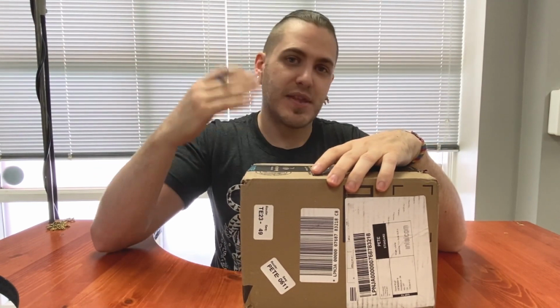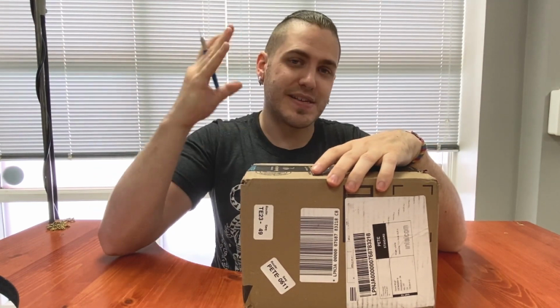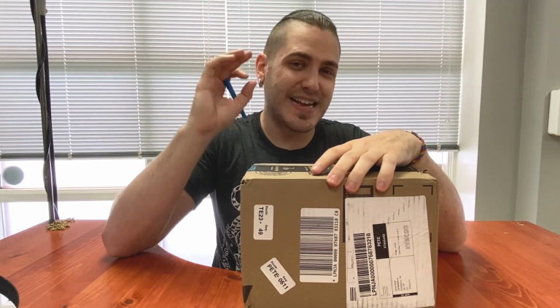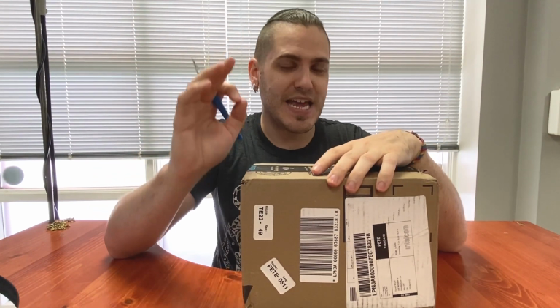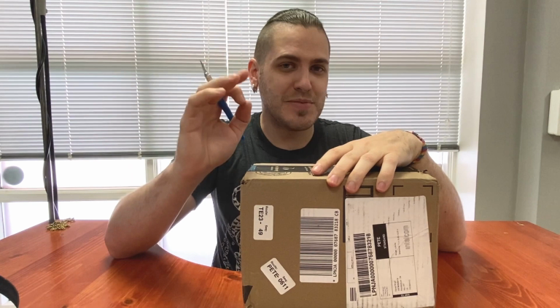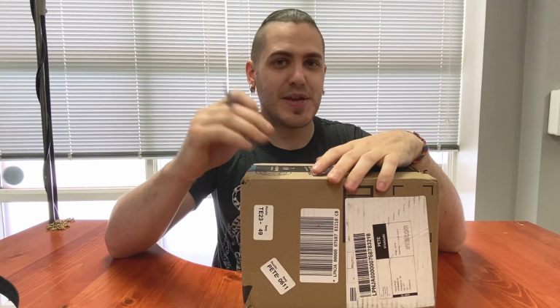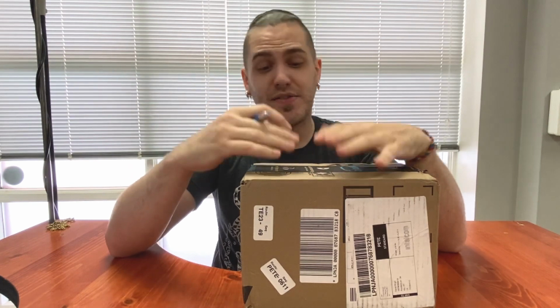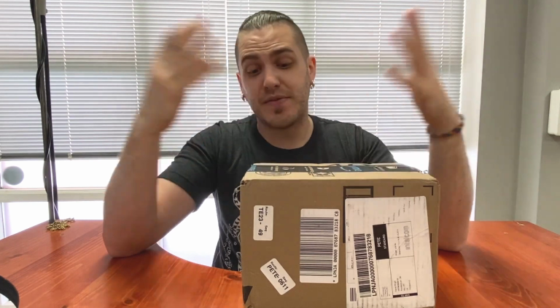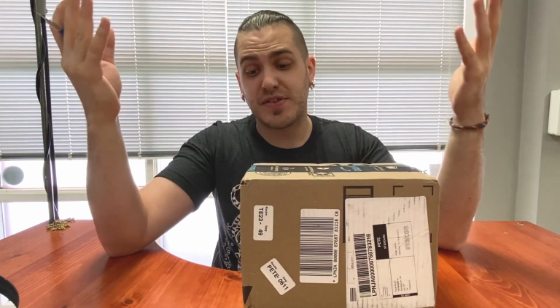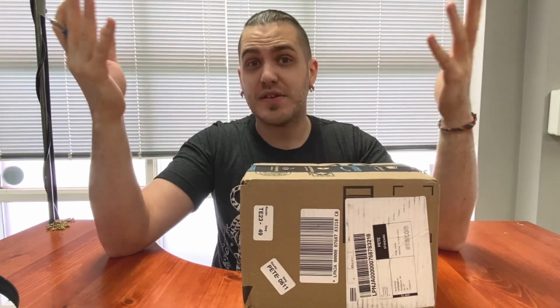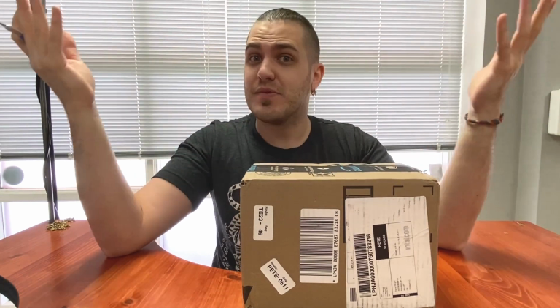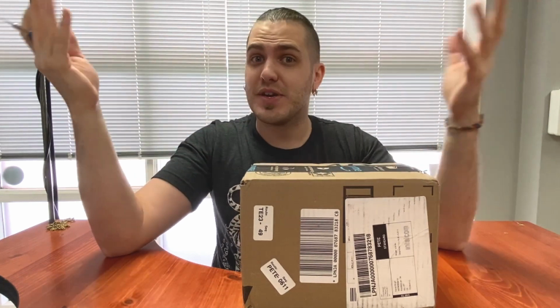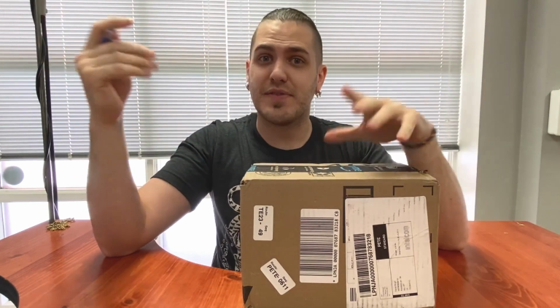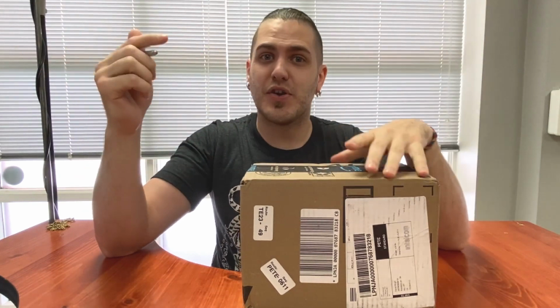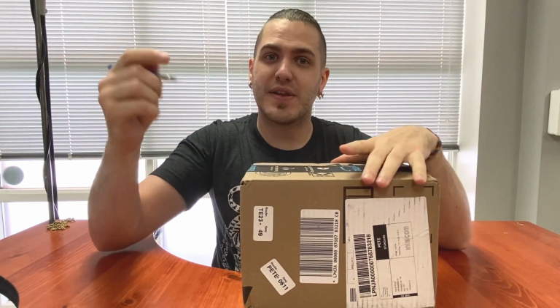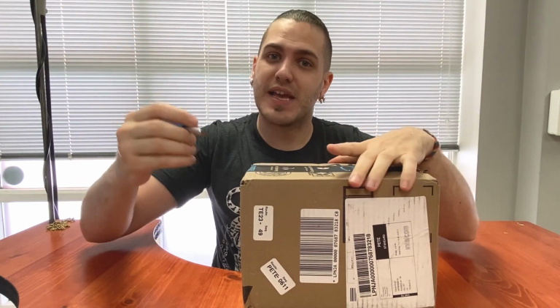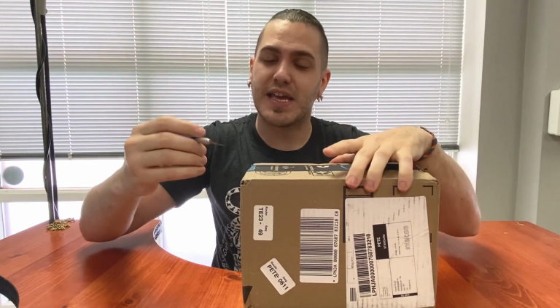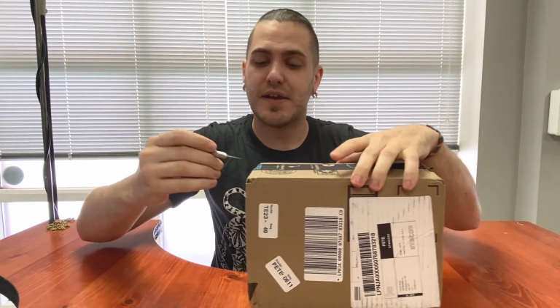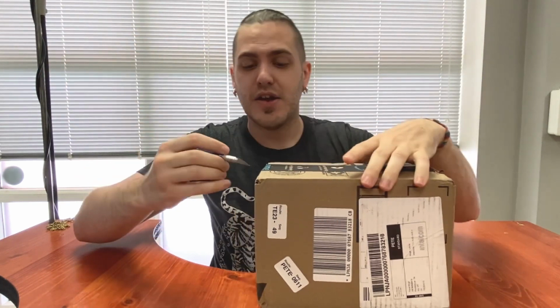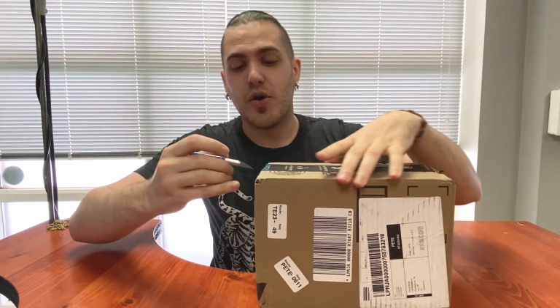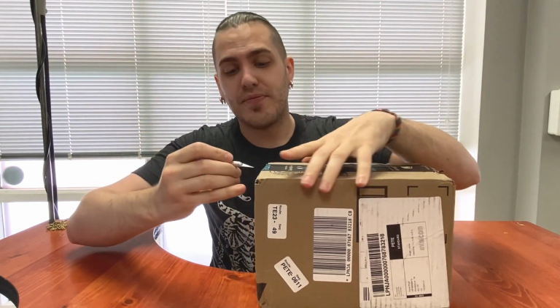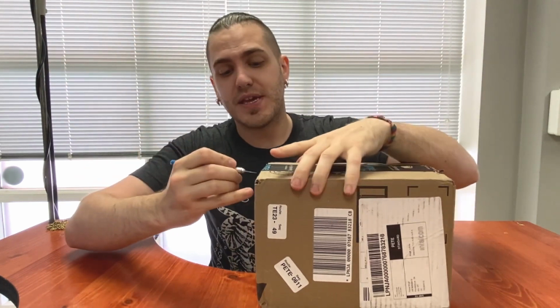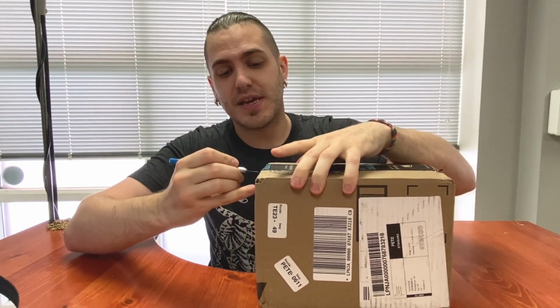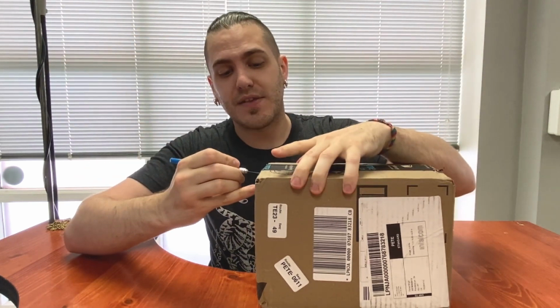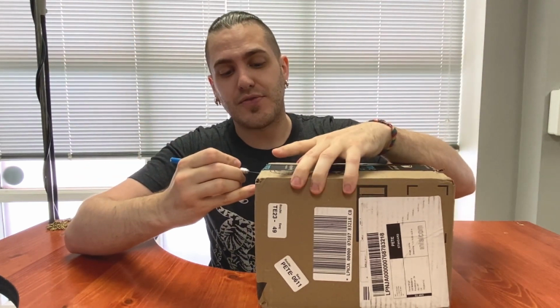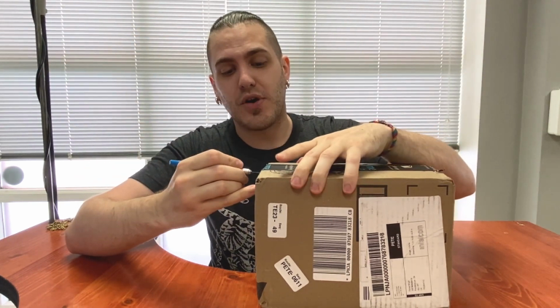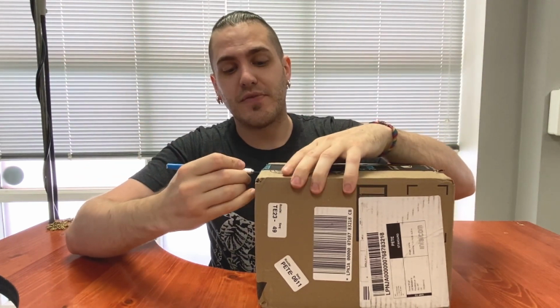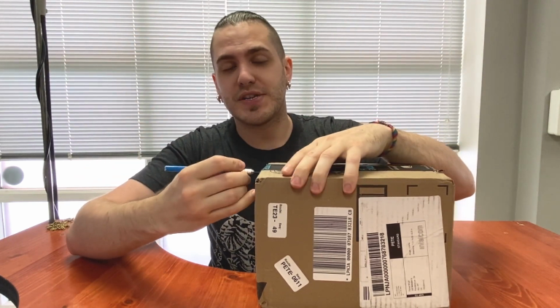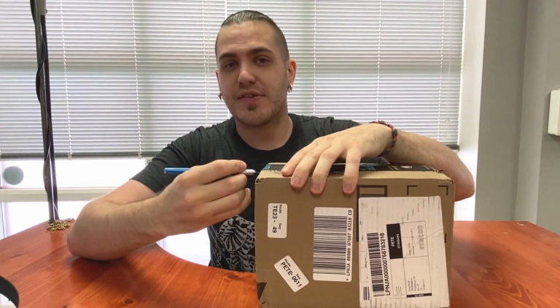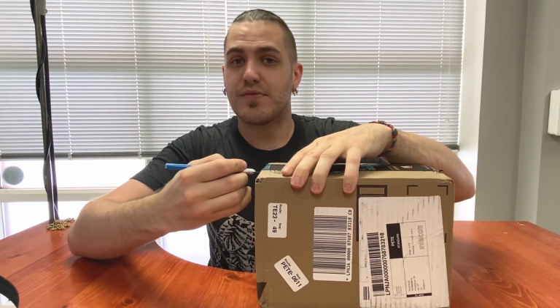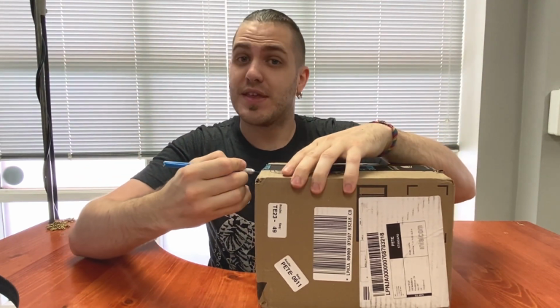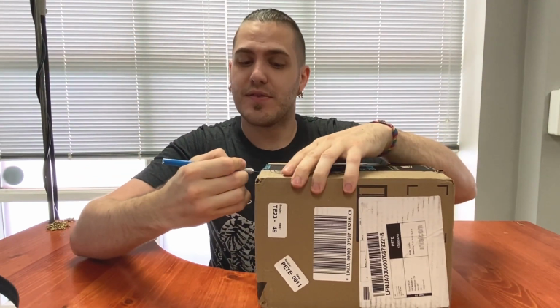I say attempt because obviously we don't even know what it's like yet. Hopefully it gets through all of our tests with ease.